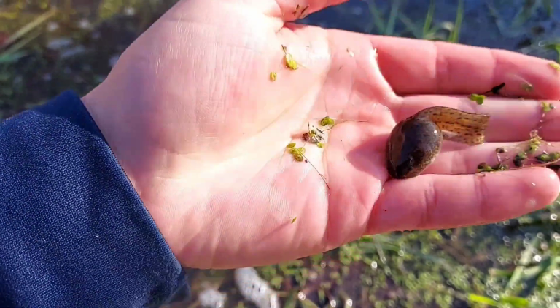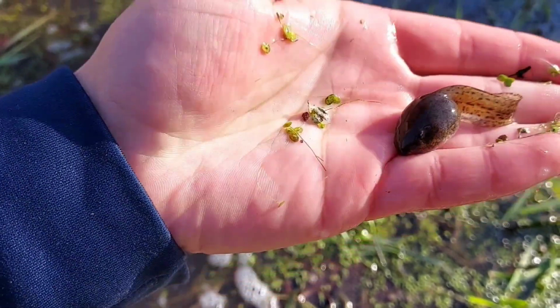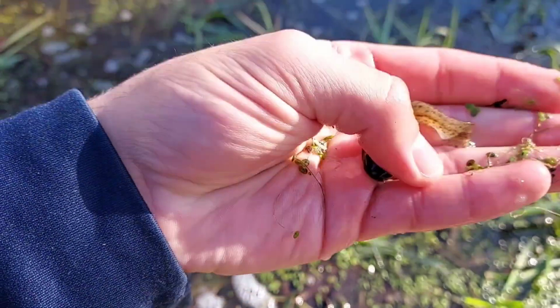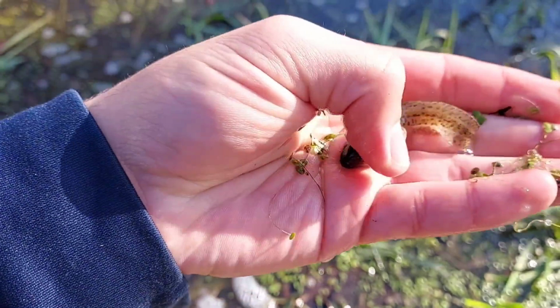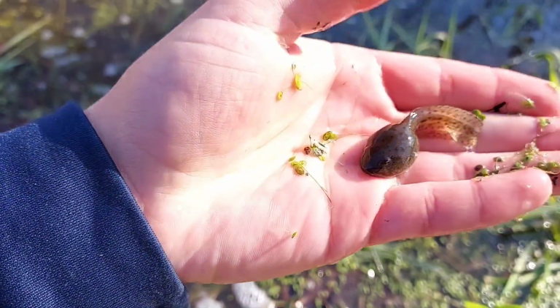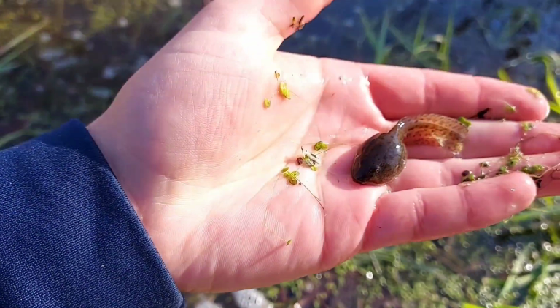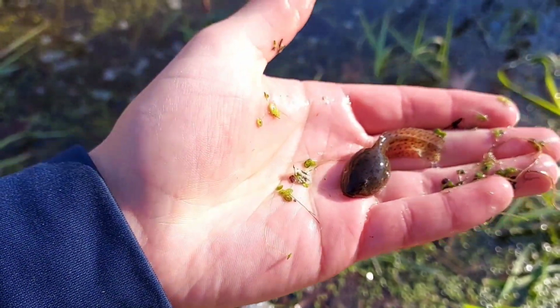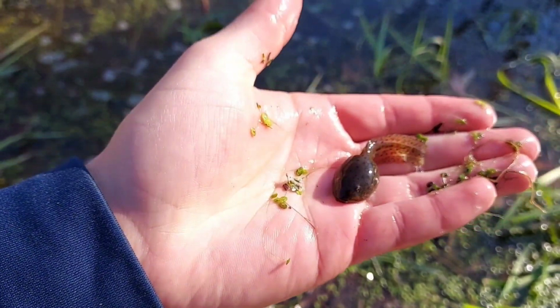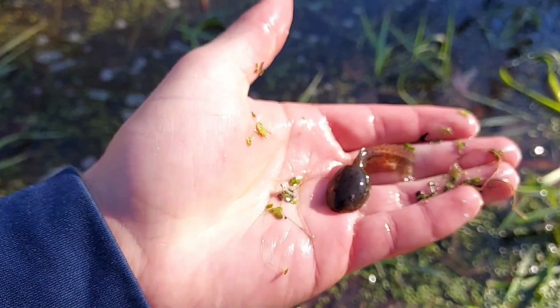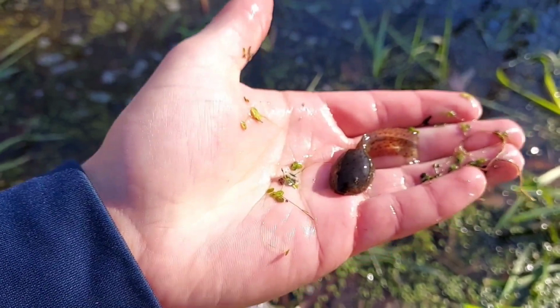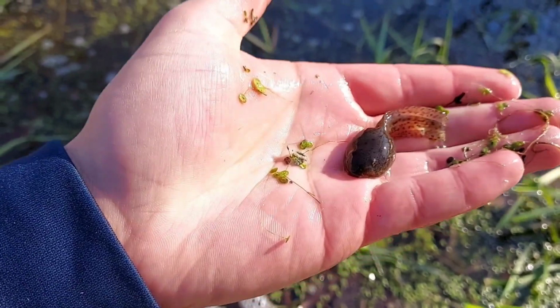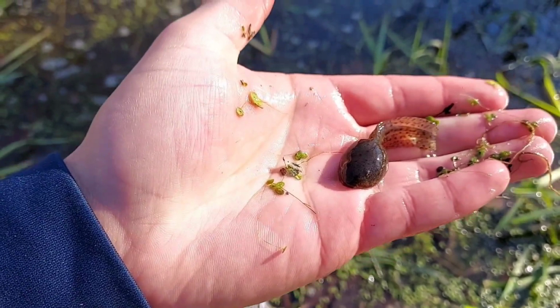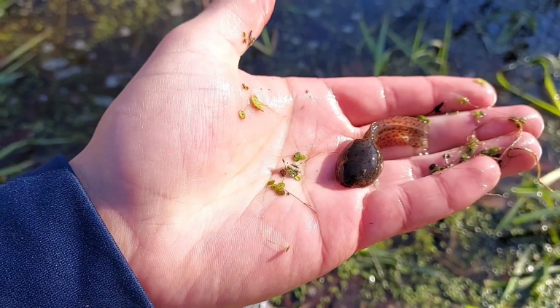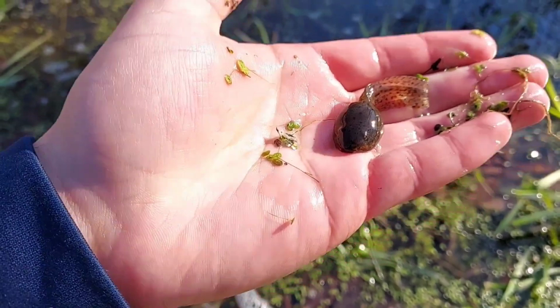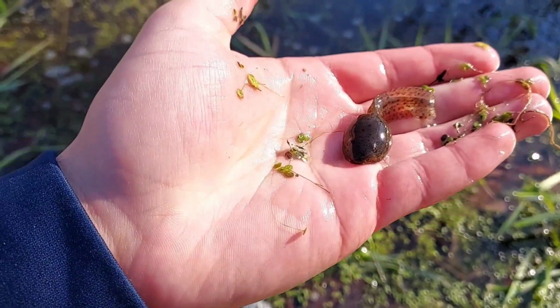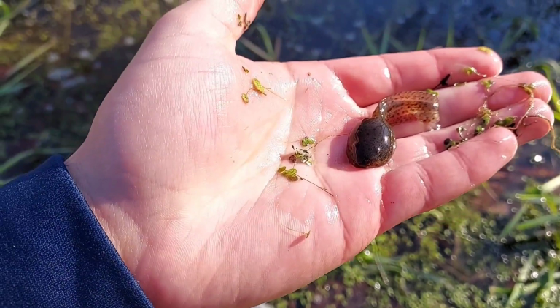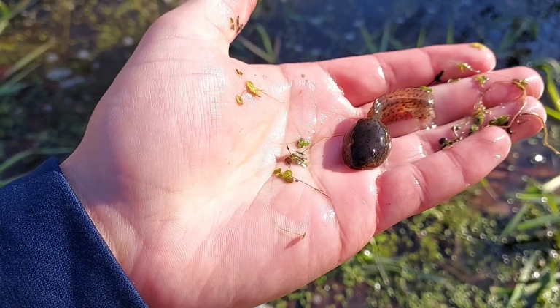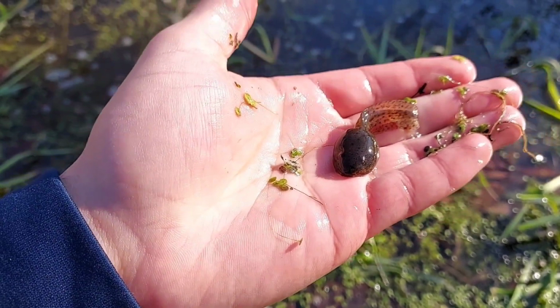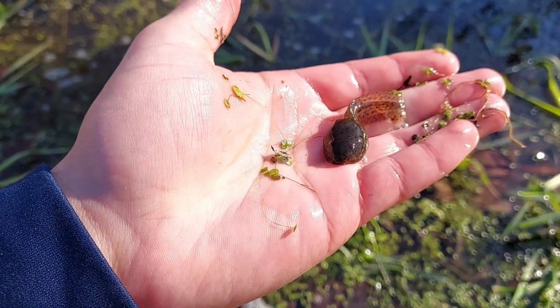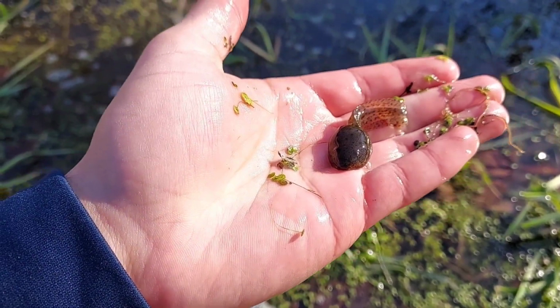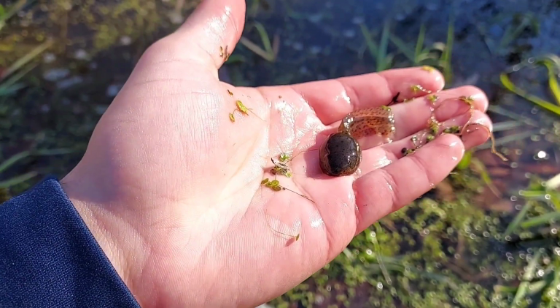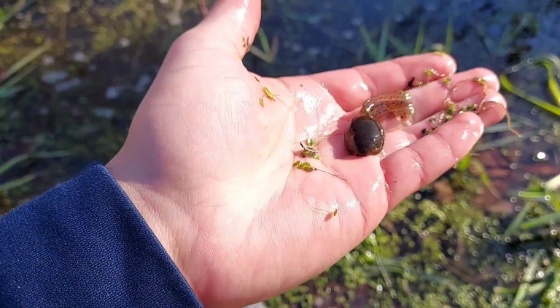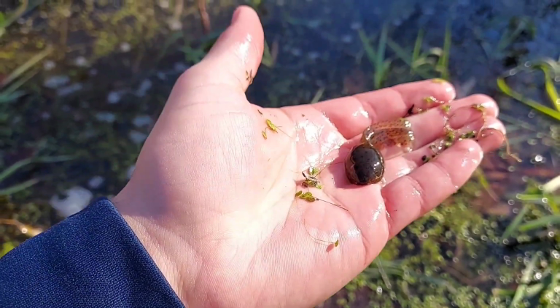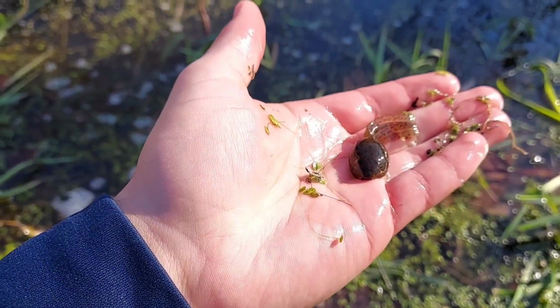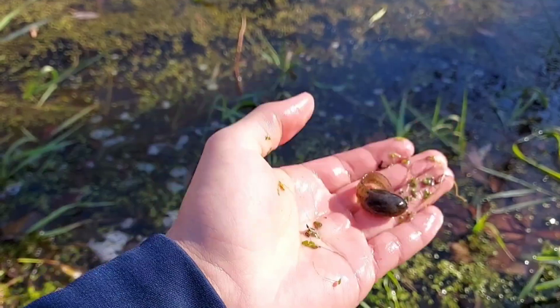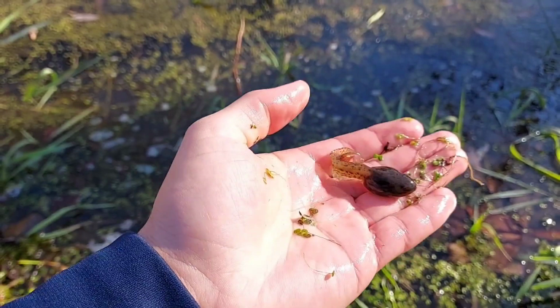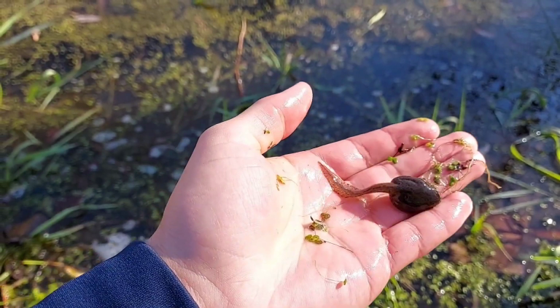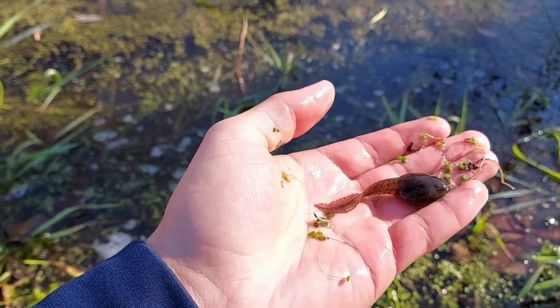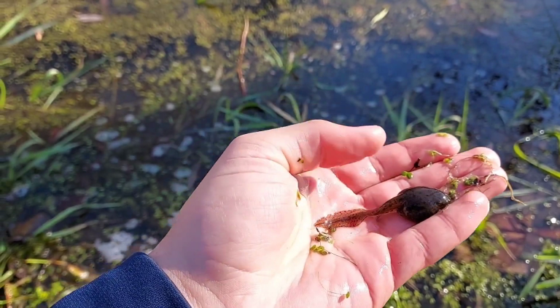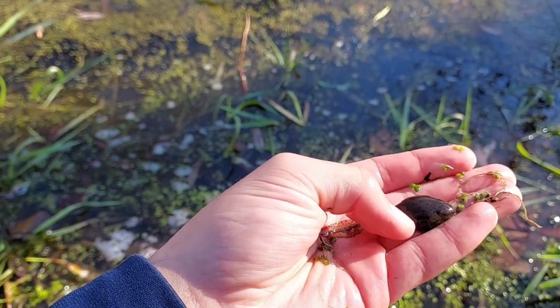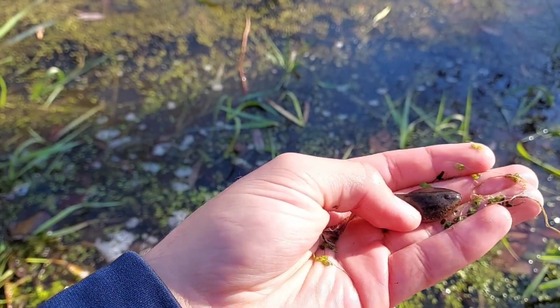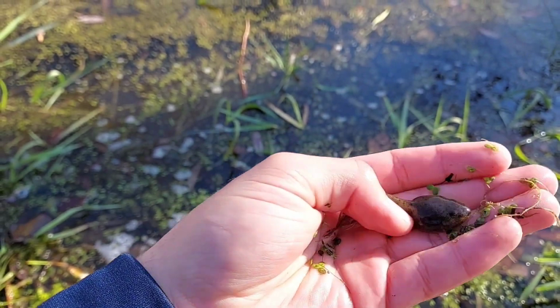Look at that, I just caught one with my hand. These are either green frog or bullfrog tadpoles. Let me know what you guys think because I have no clue how to tell the difference. See if we can maybe scoop up something else.